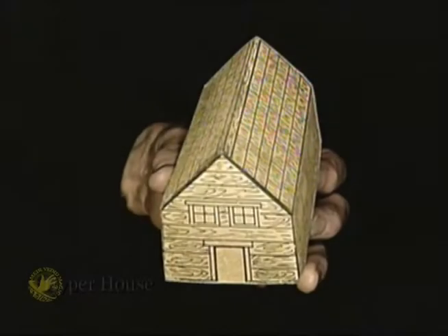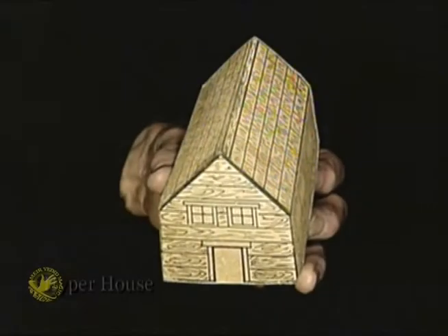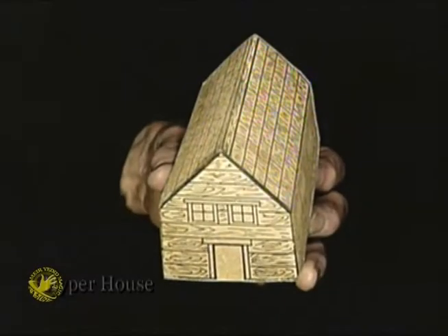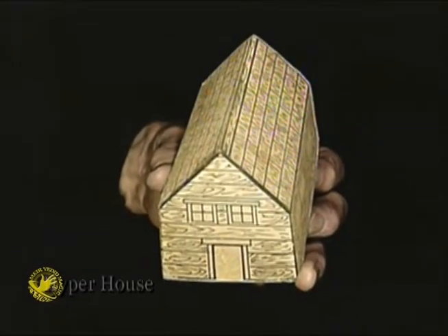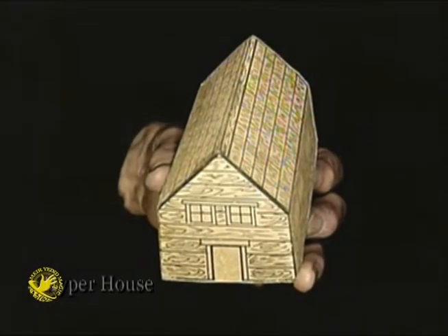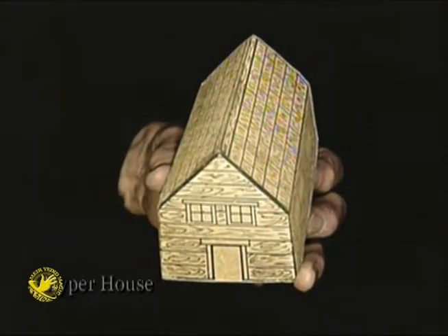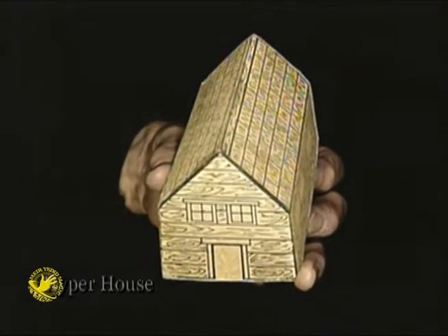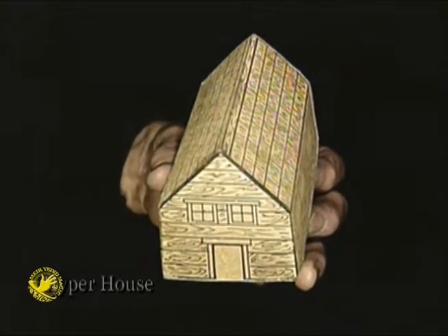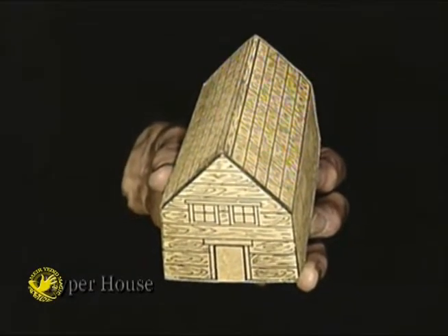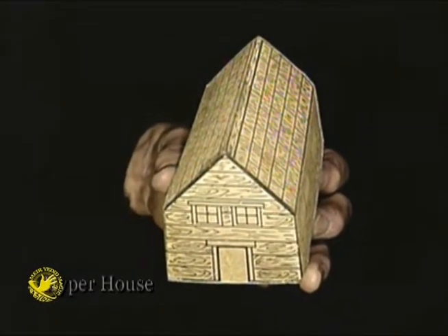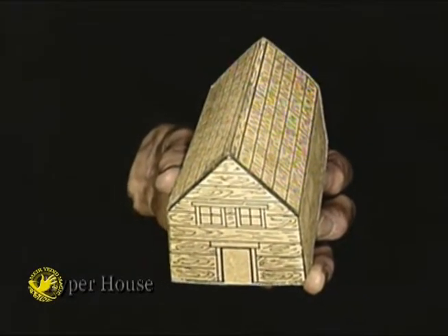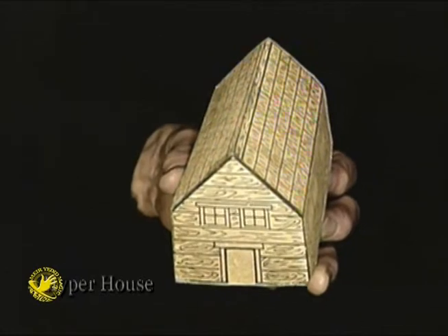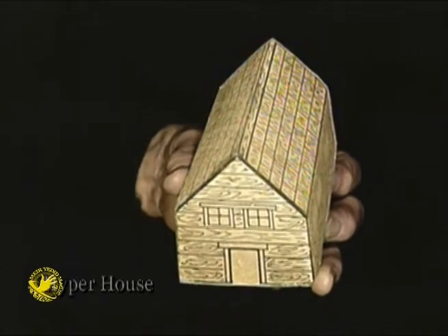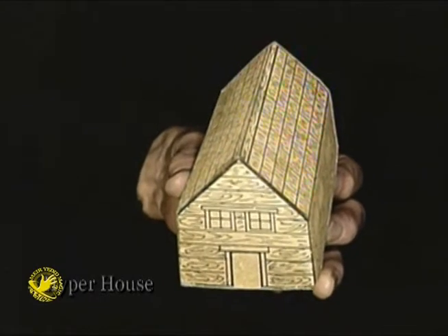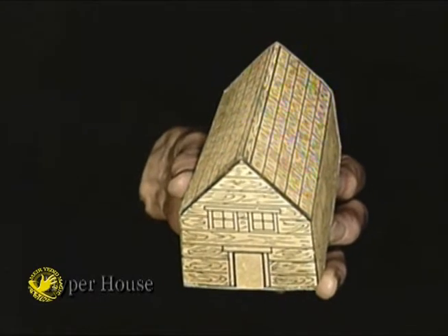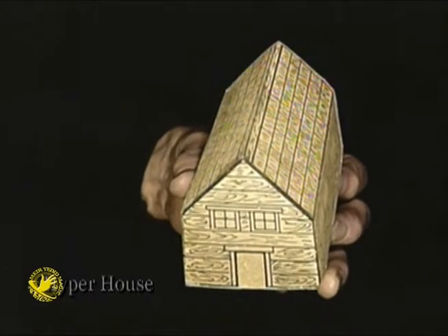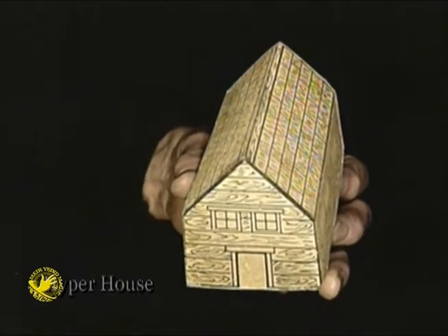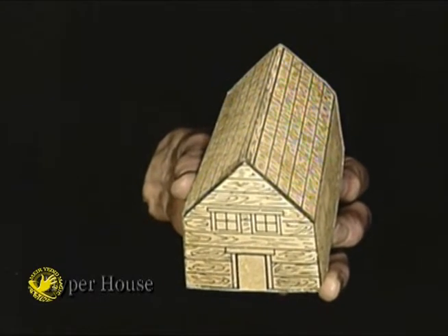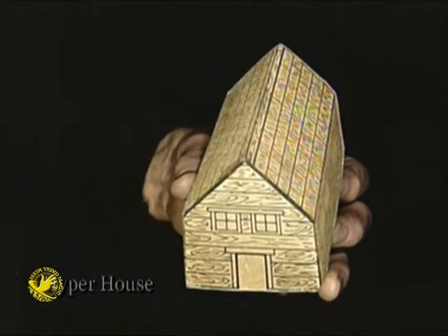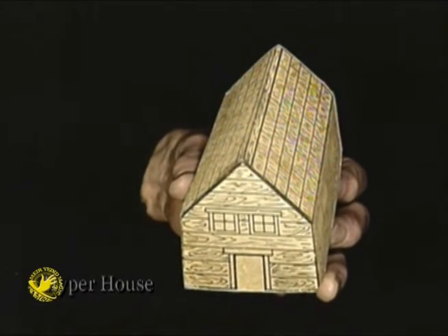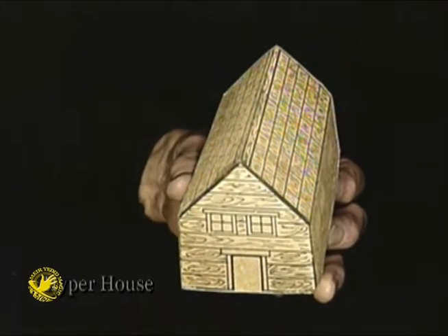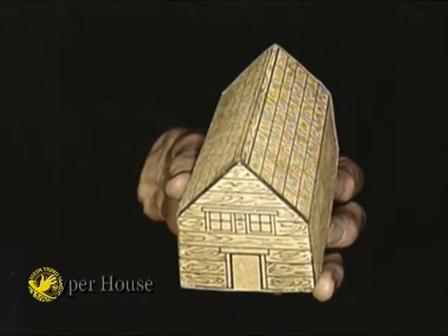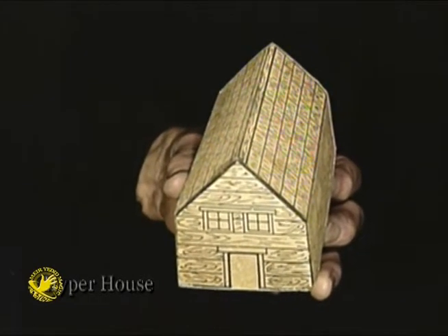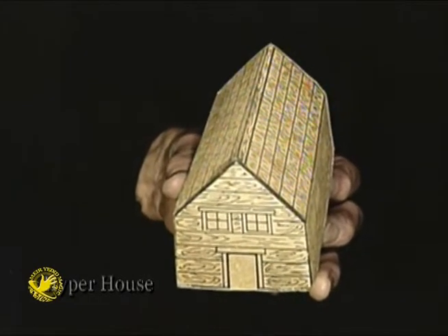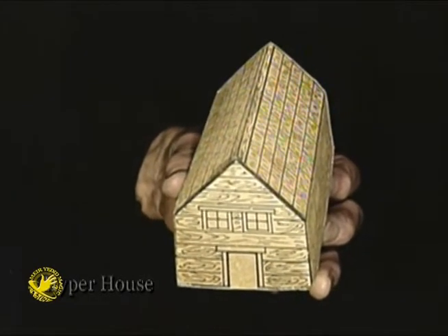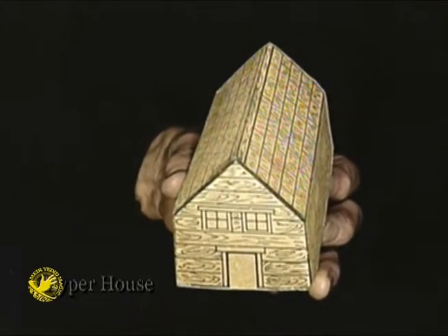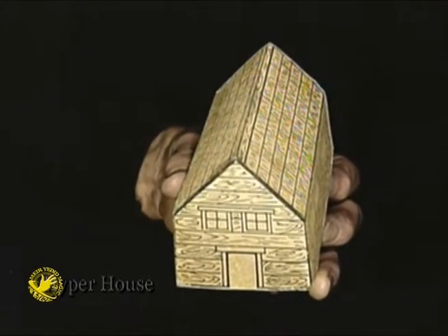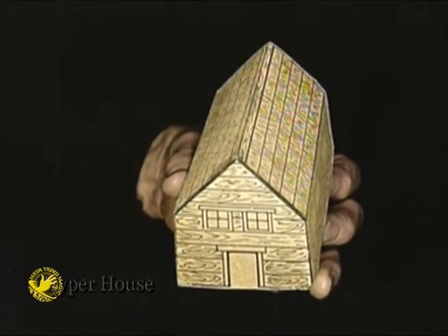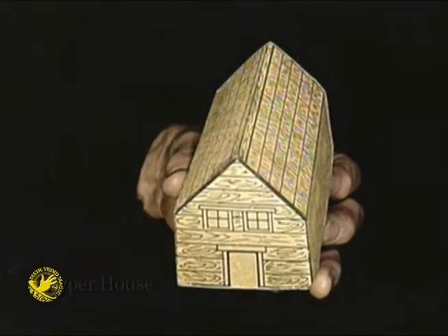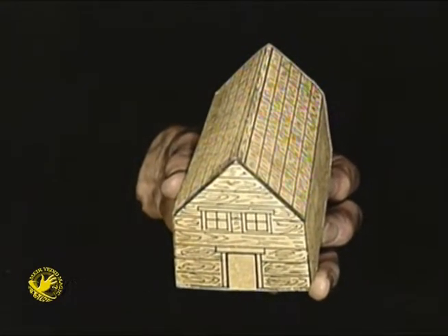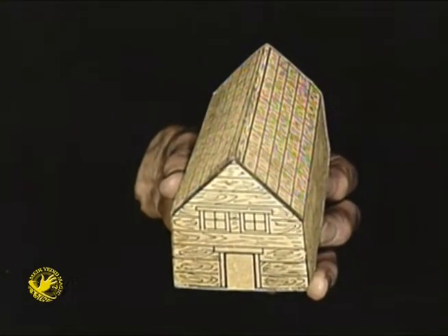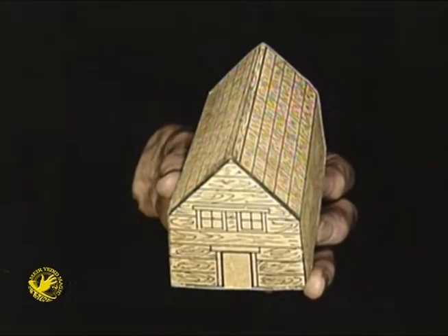This is a little thing I call Hyper House. I'm going to show you what it is.